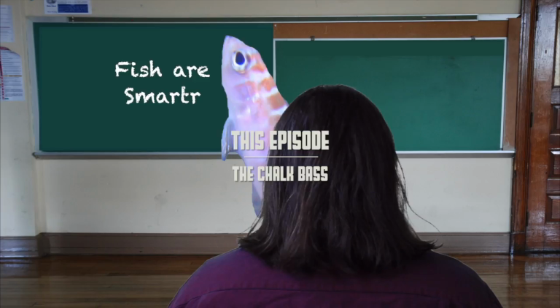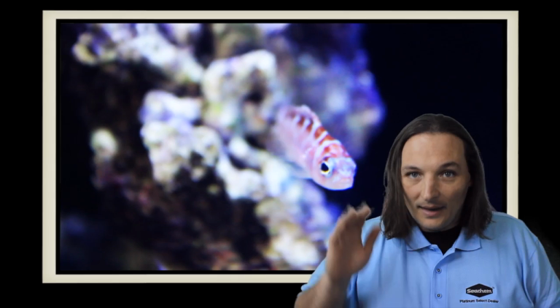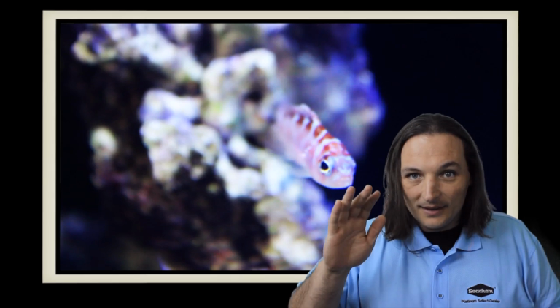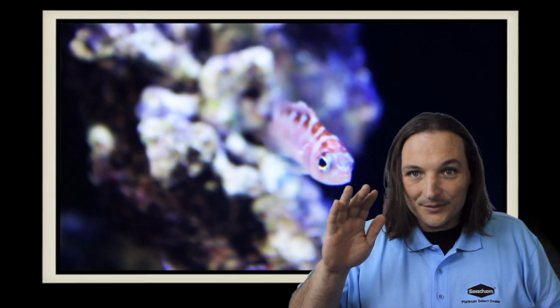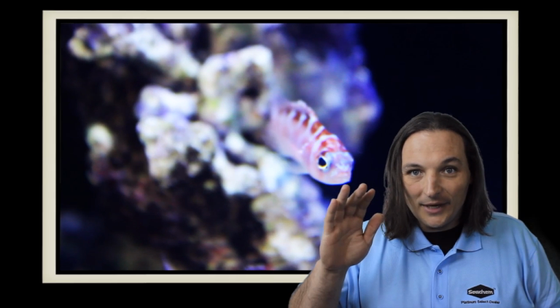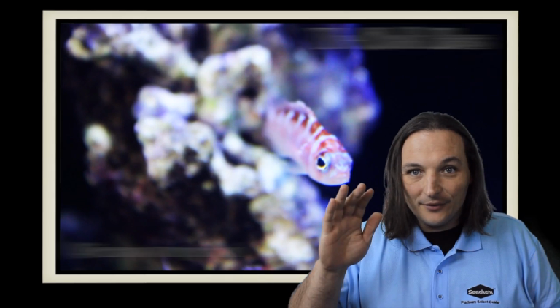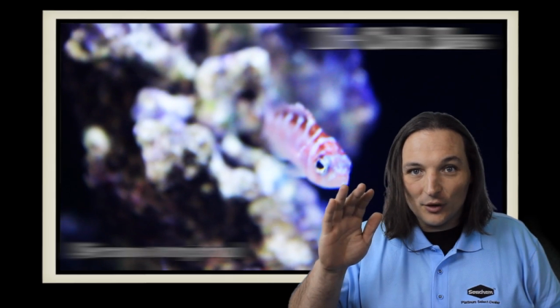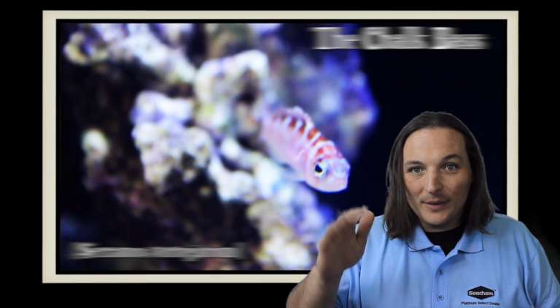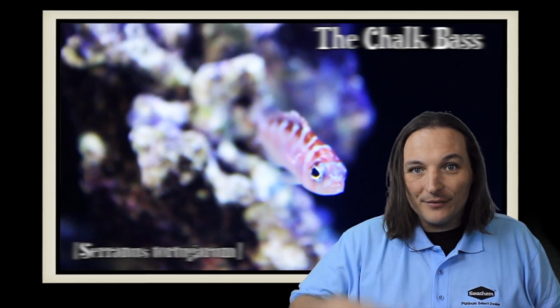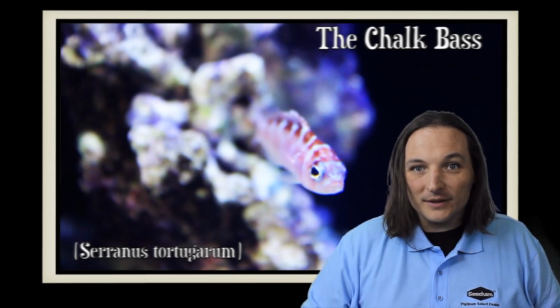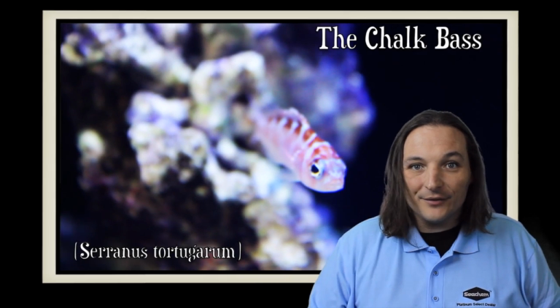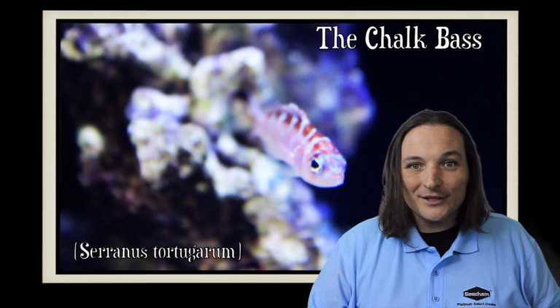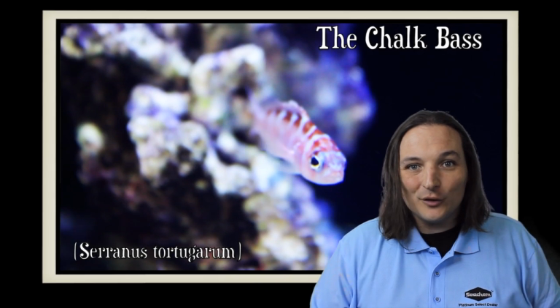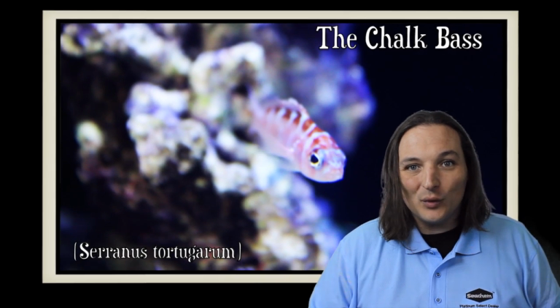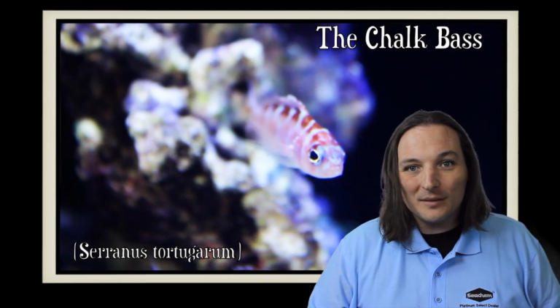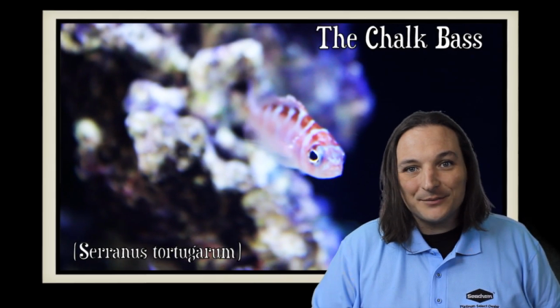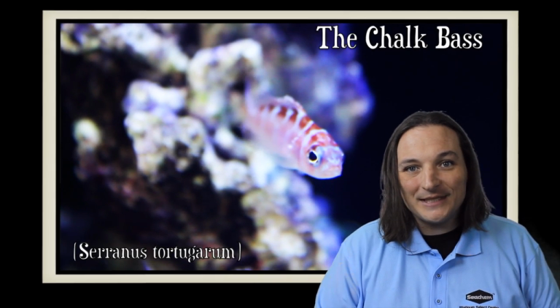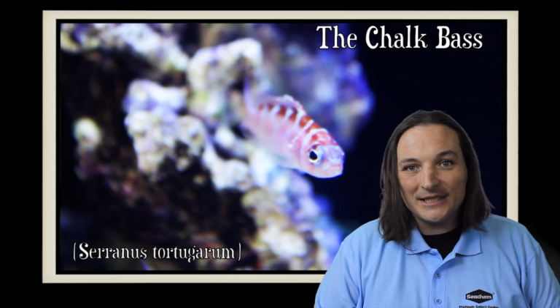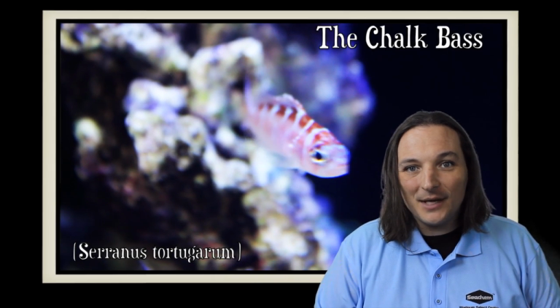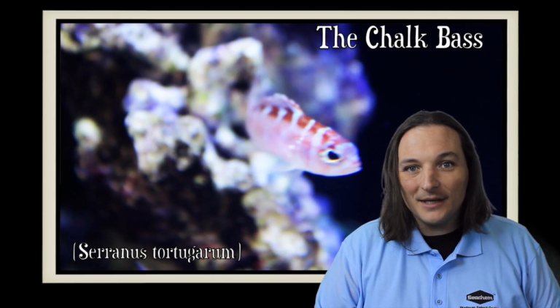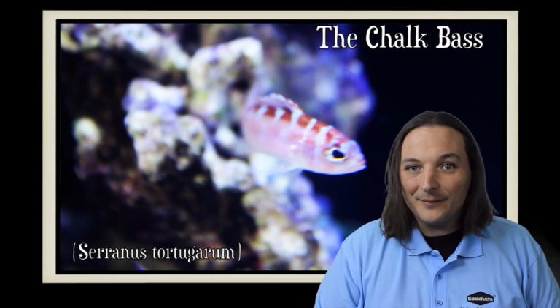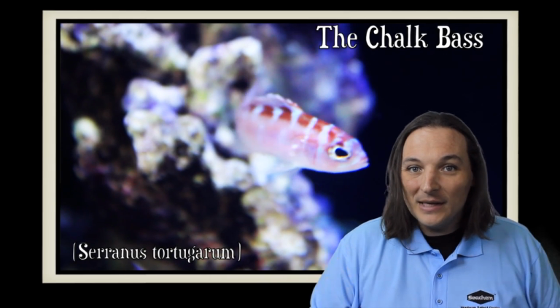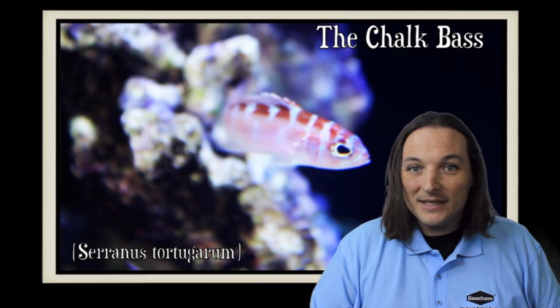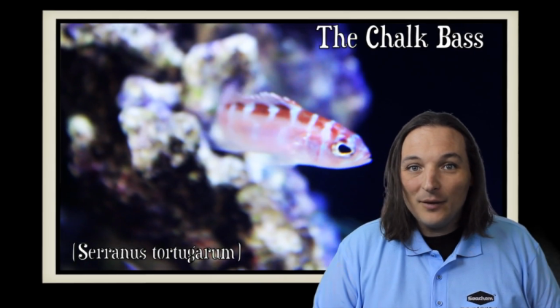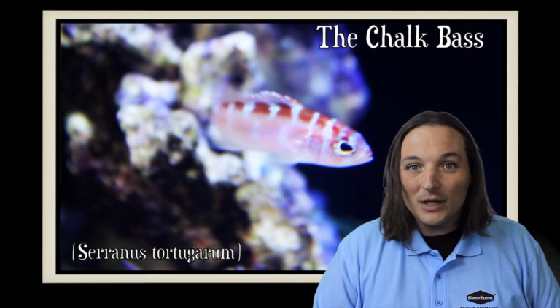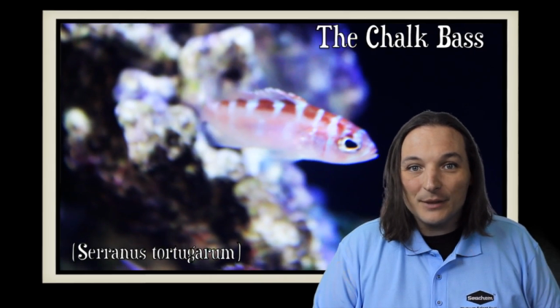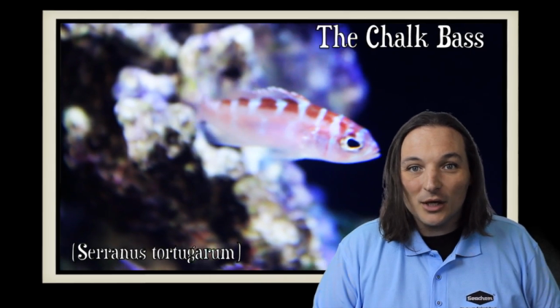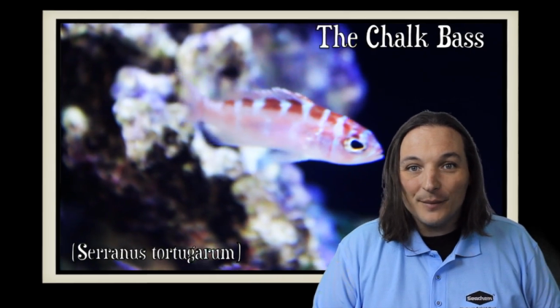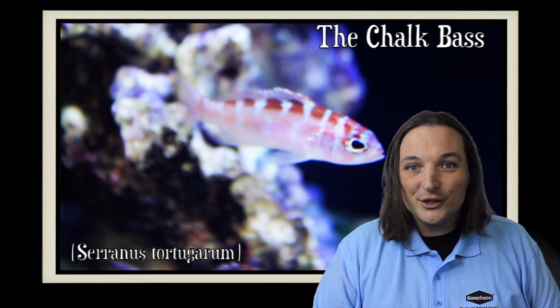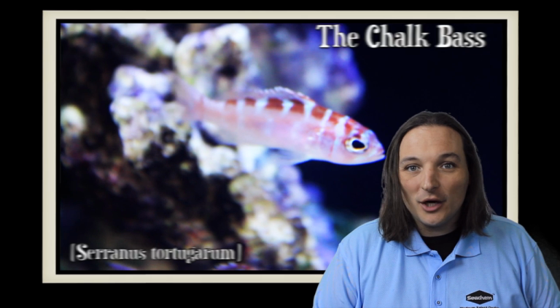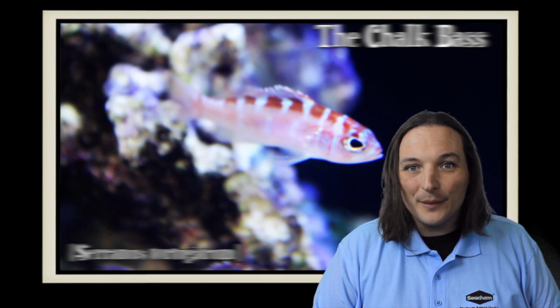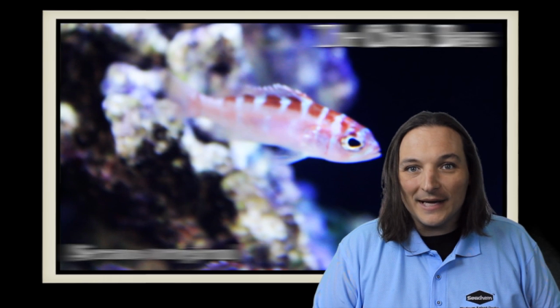Hey, this is Barry for Aquarium Outfitters and Fish Store, and welcome to Species Spotlight. Today we're going to be talking about the chalk bass.